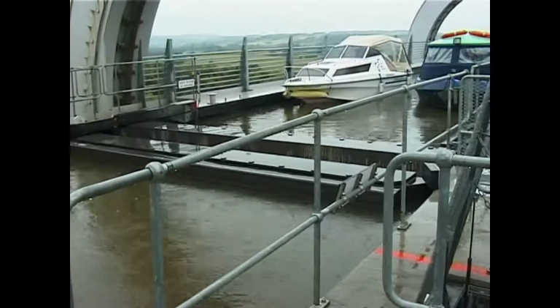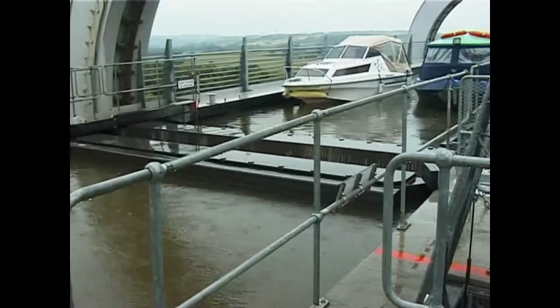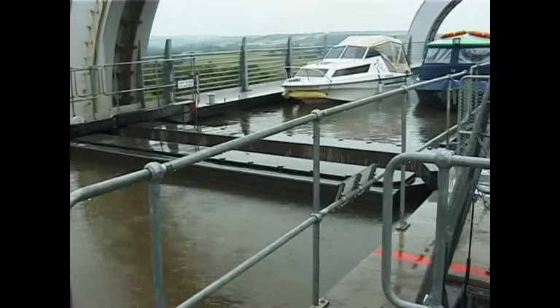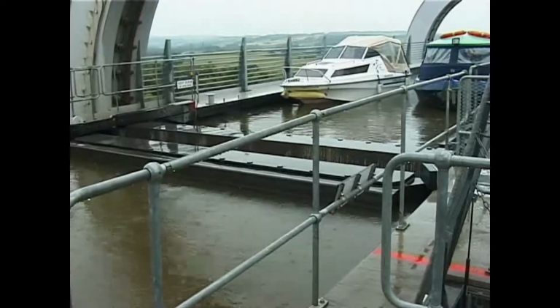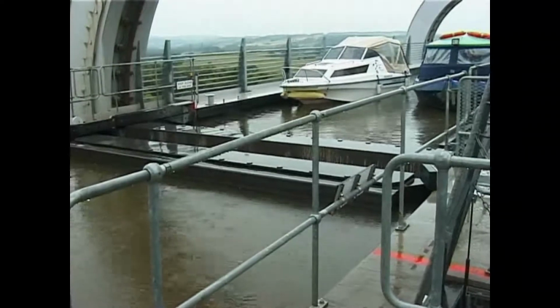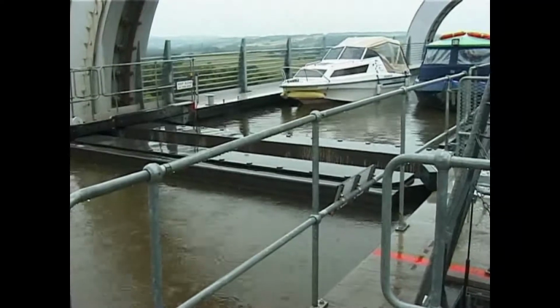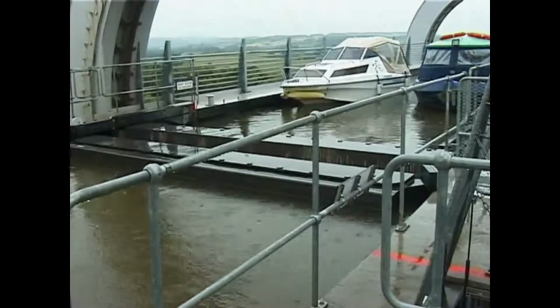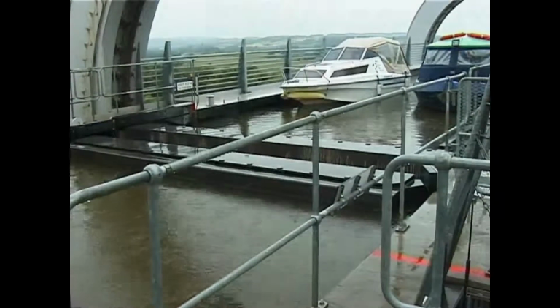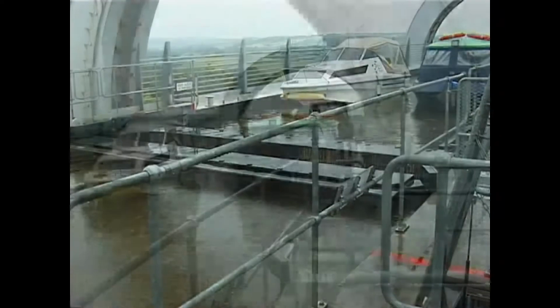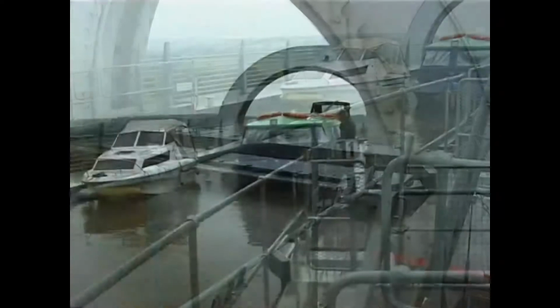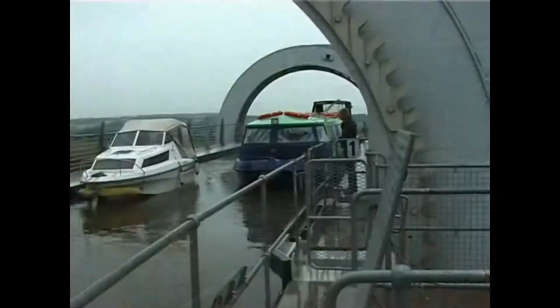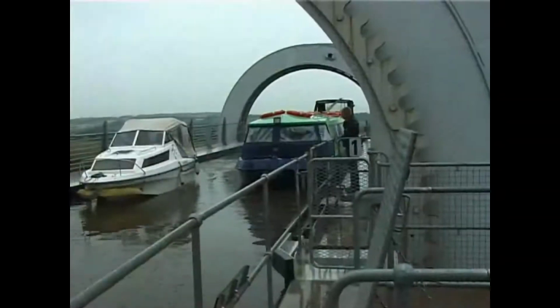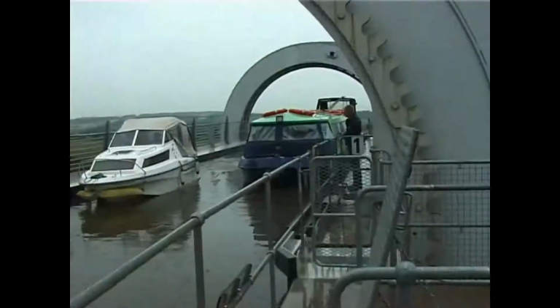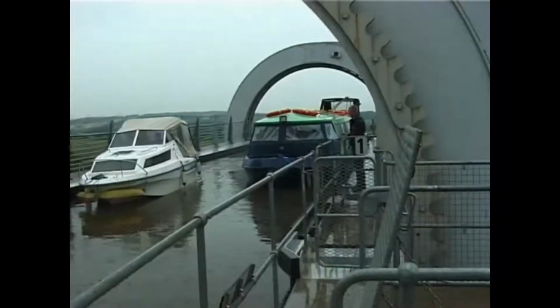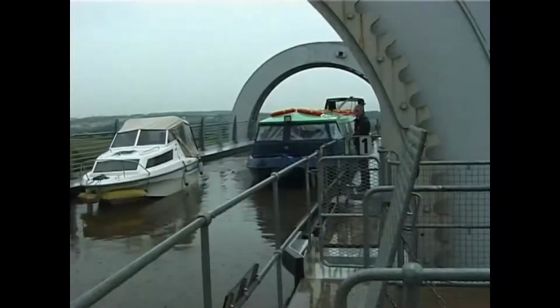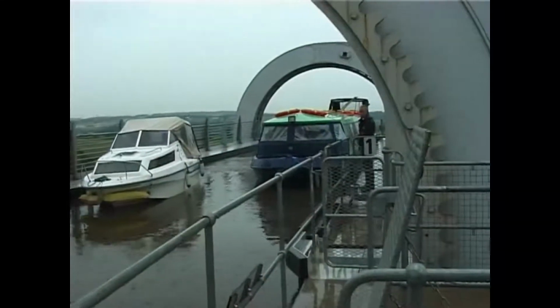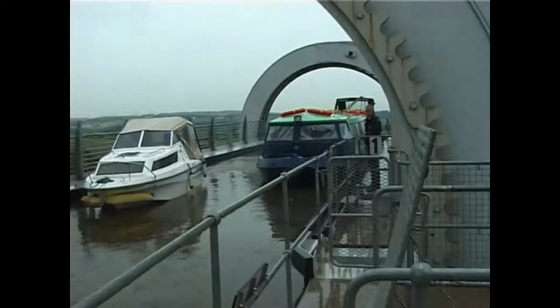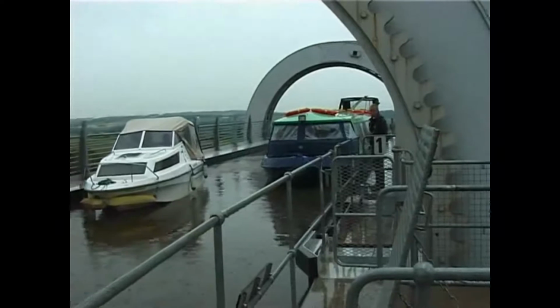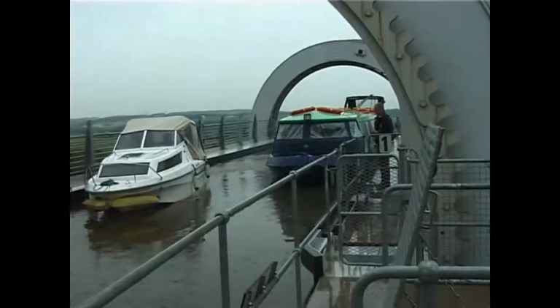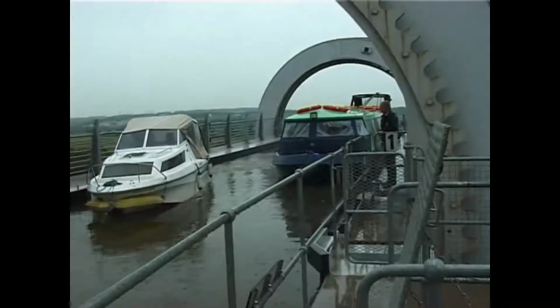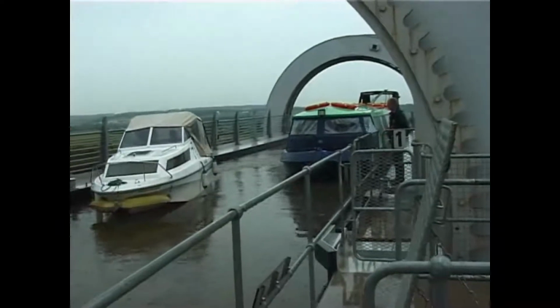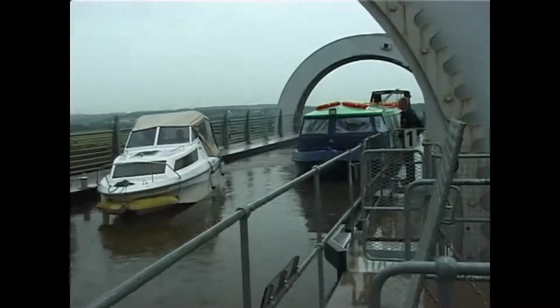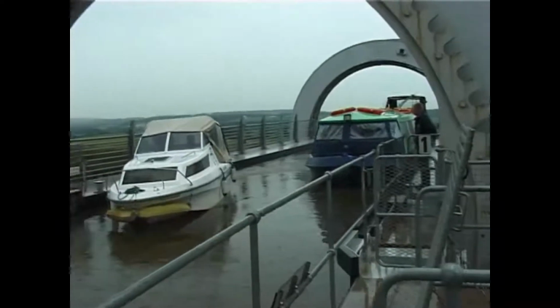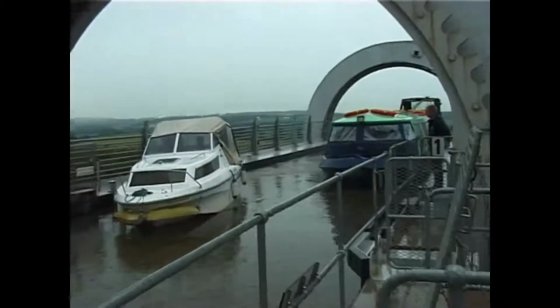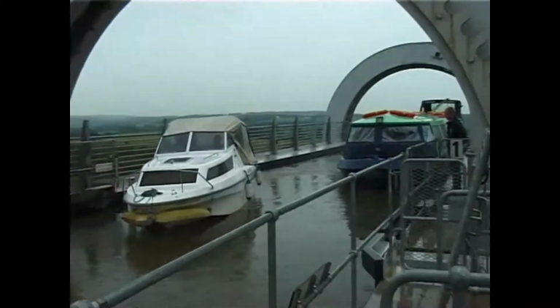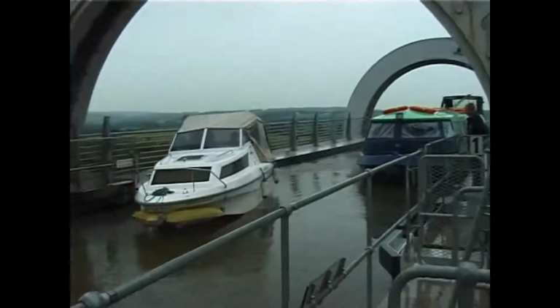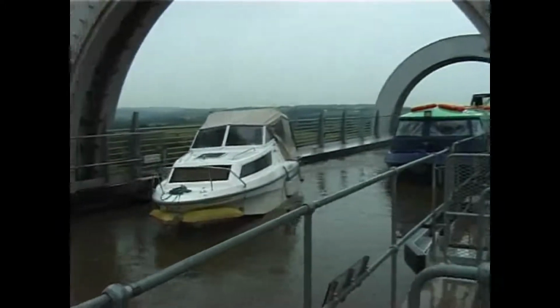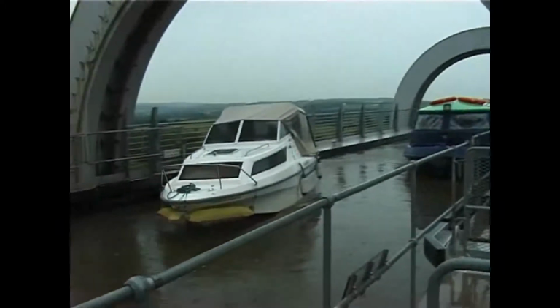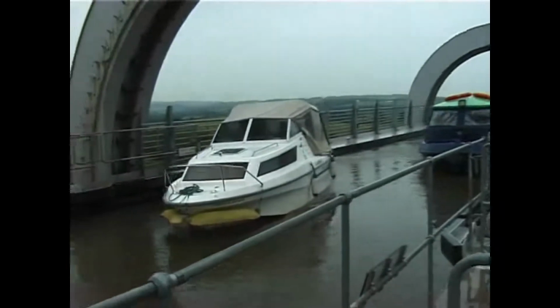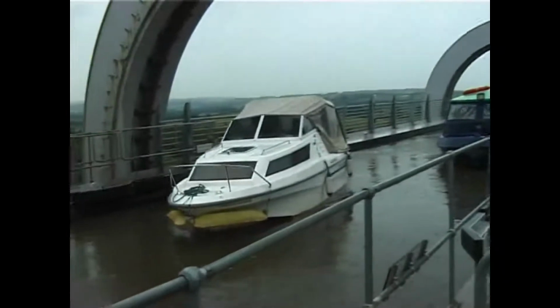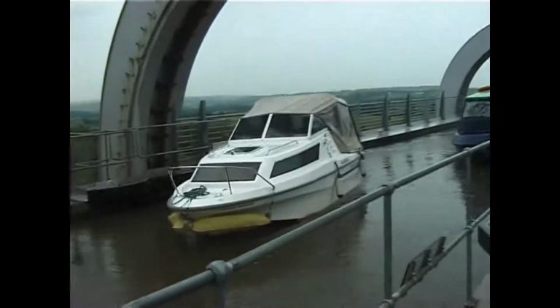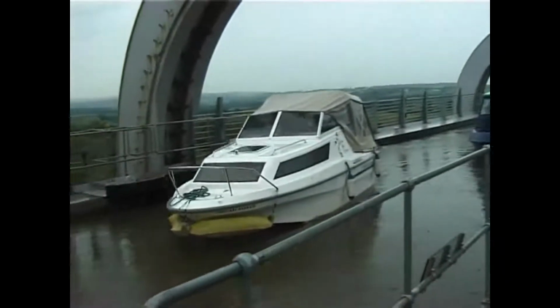After the seals between the gondola and the aqueduct have been put into place and the gates lowered, the boats can proceed towards the tunnel.